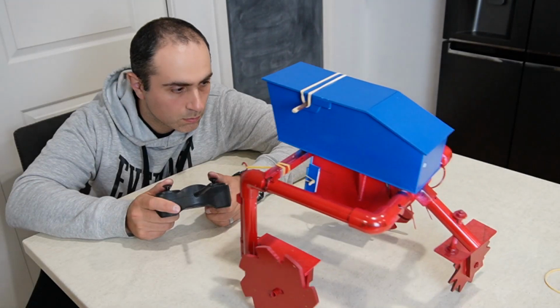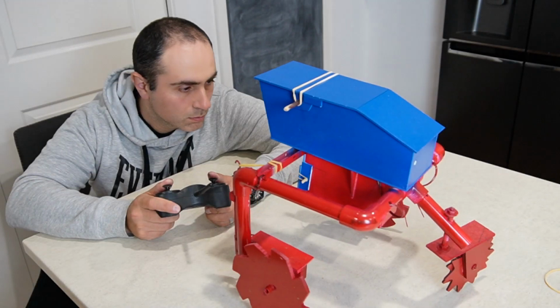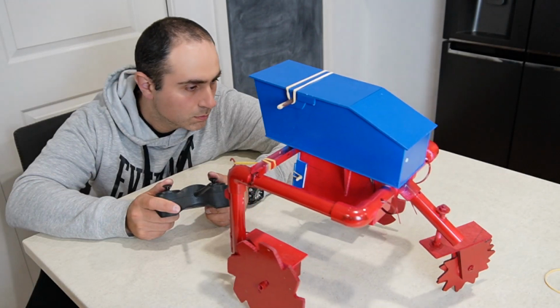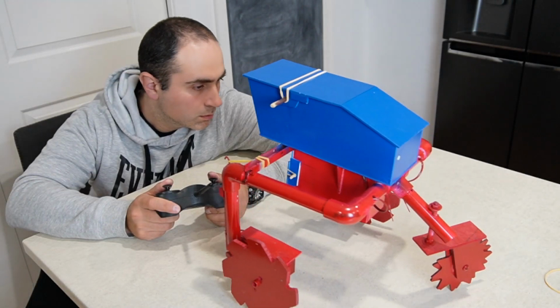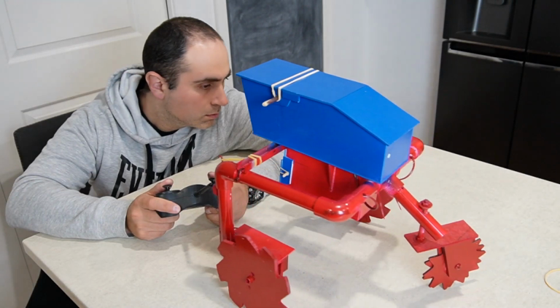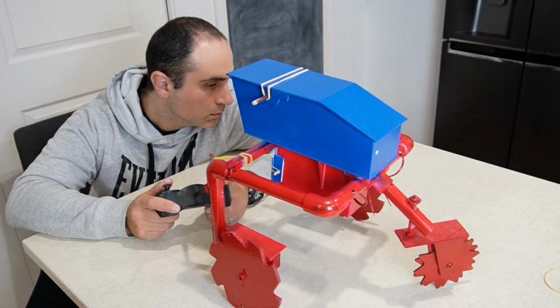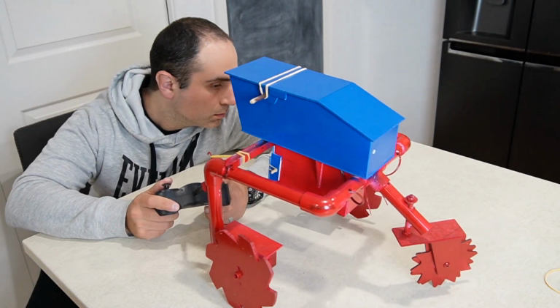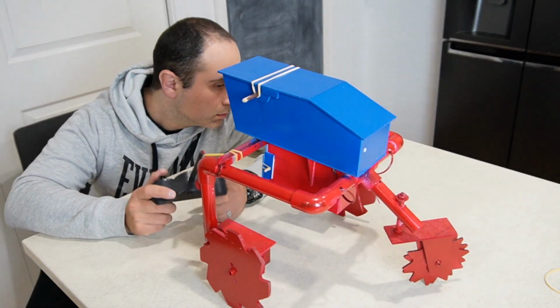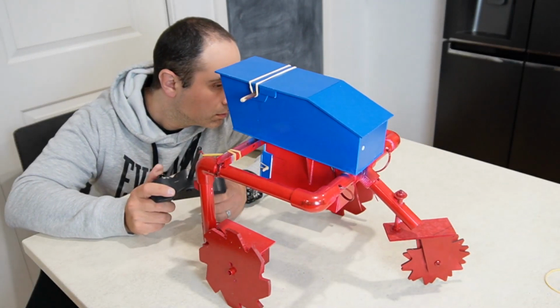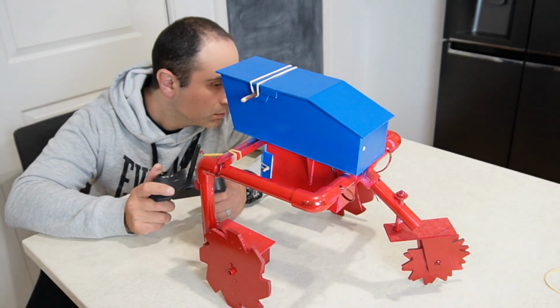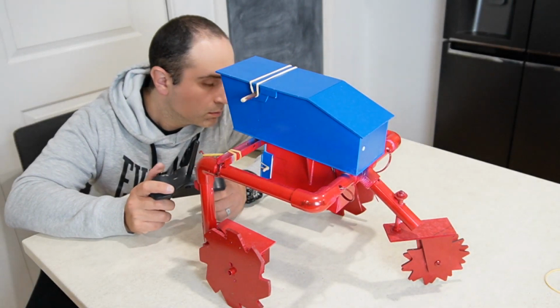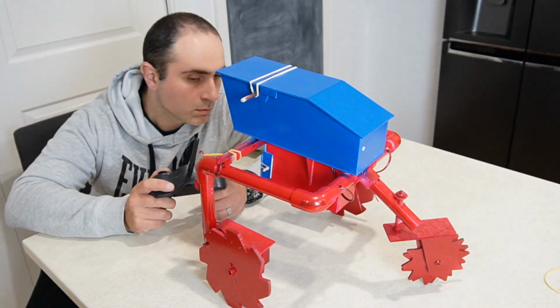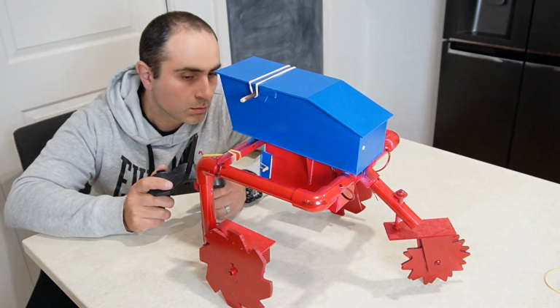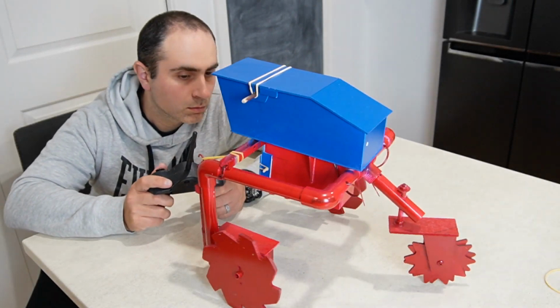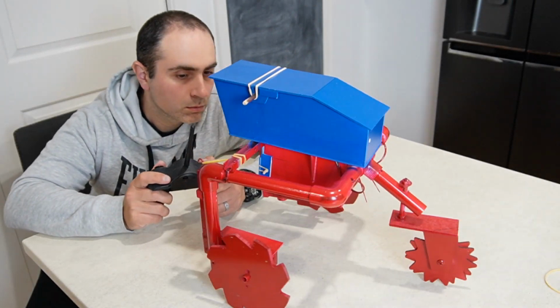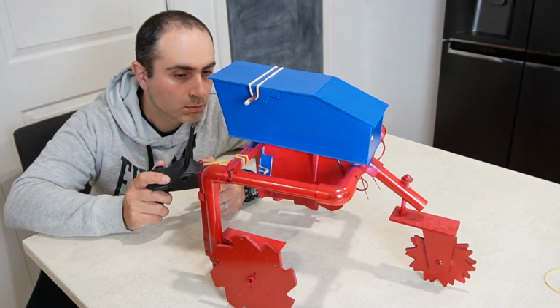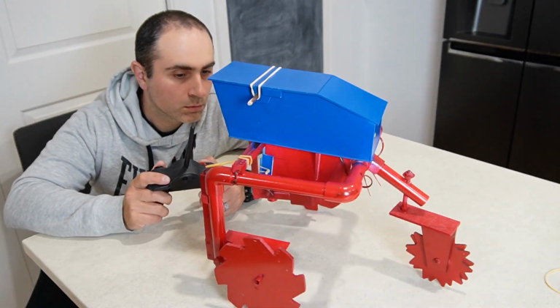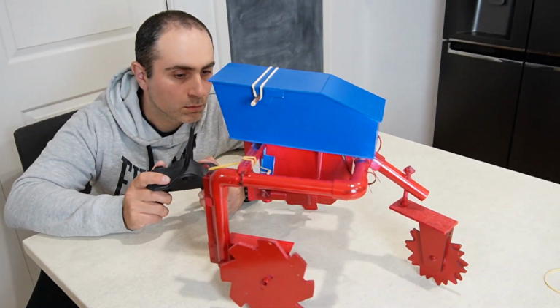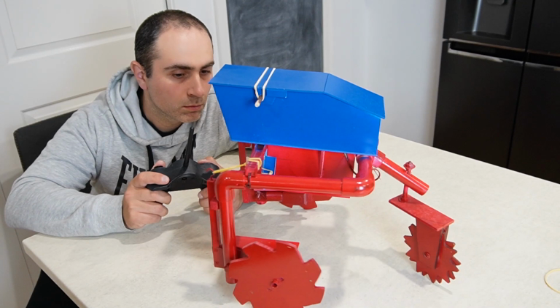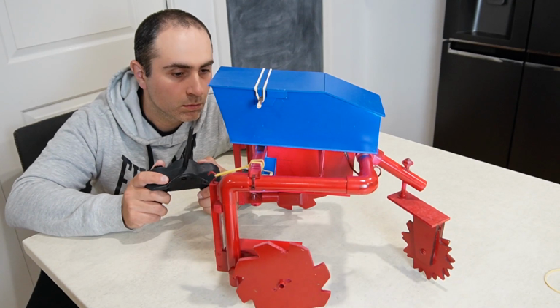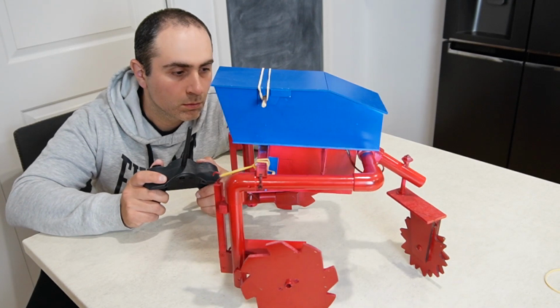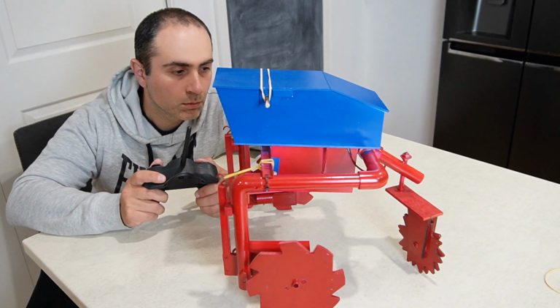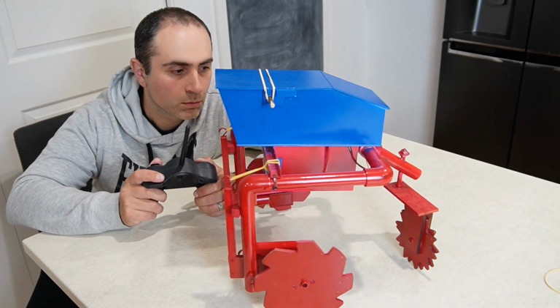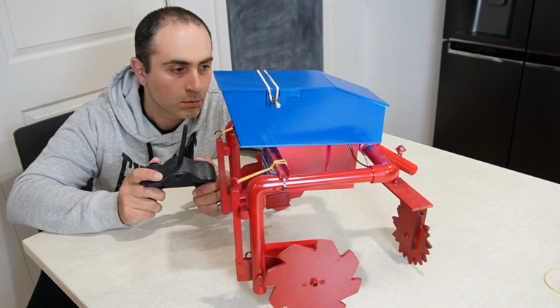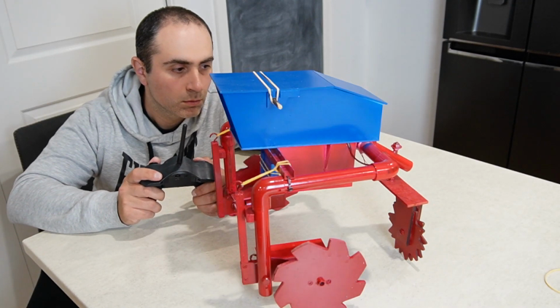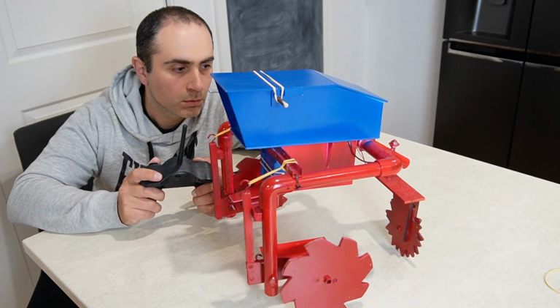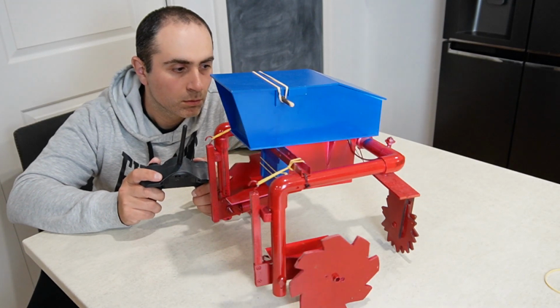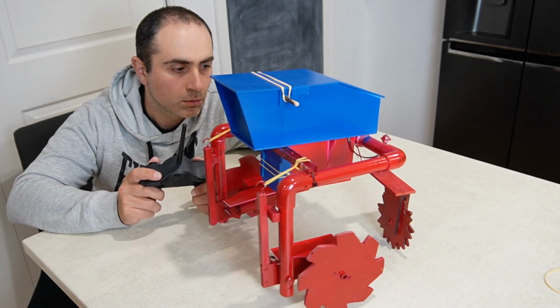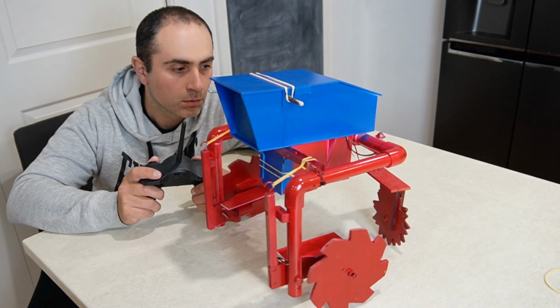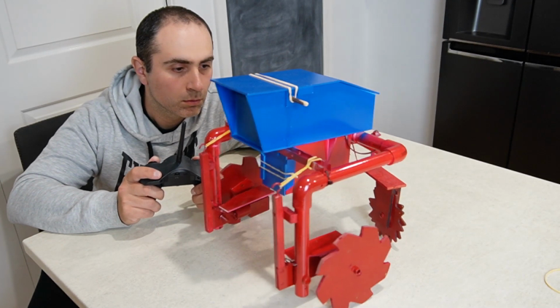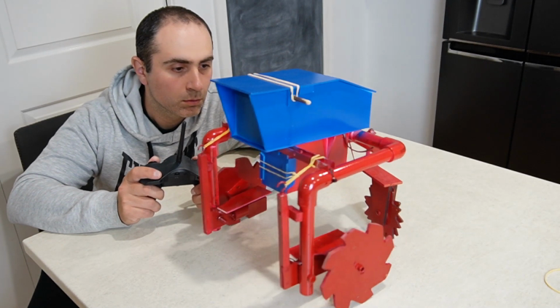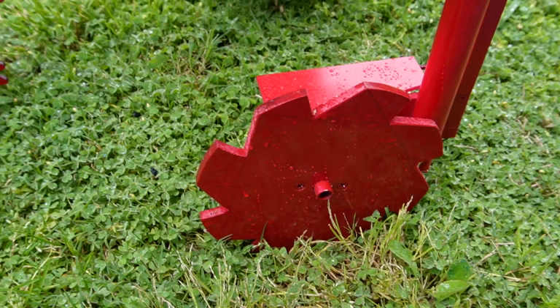The final test was to keep it outside for a few hours in the rain to see if it still worked.